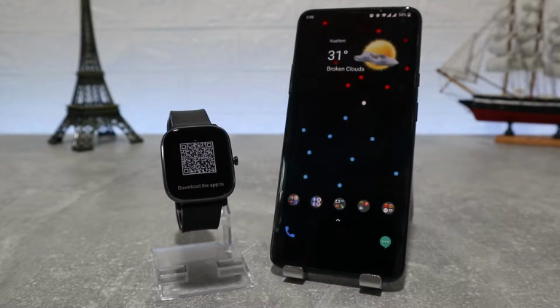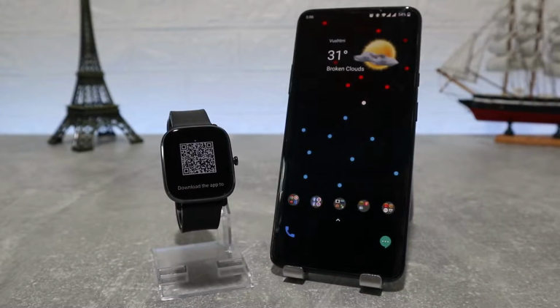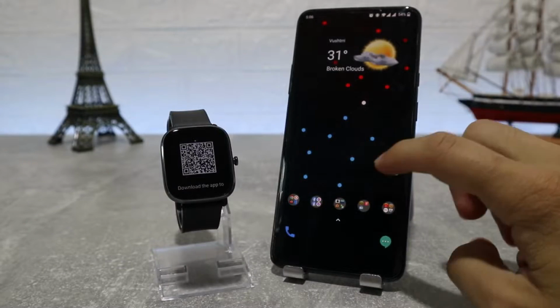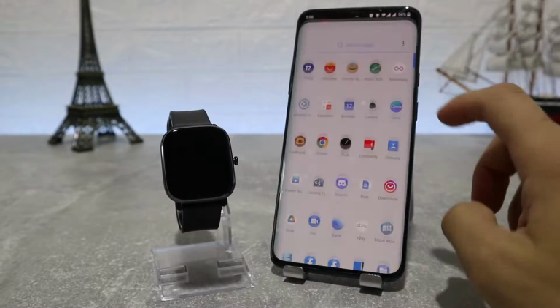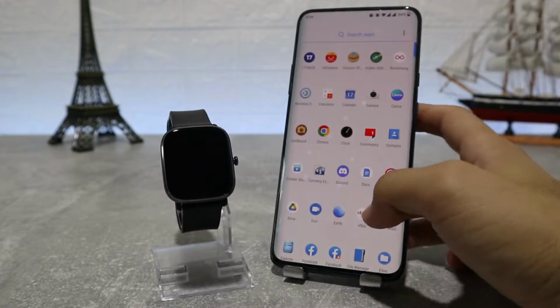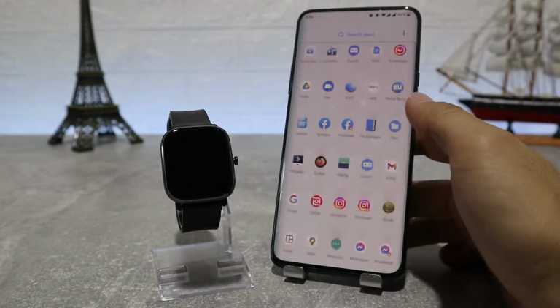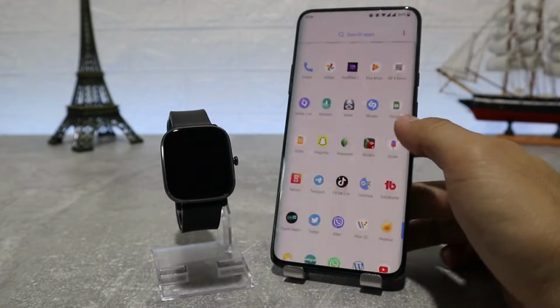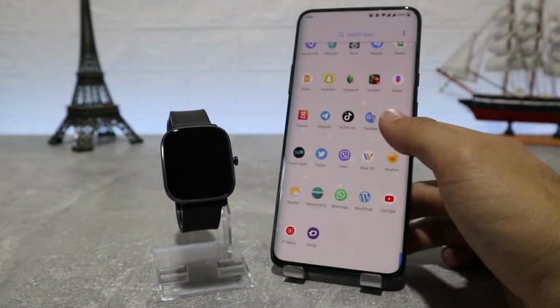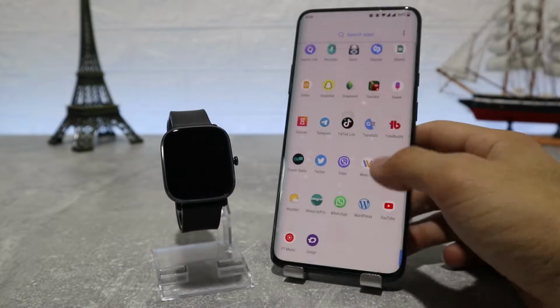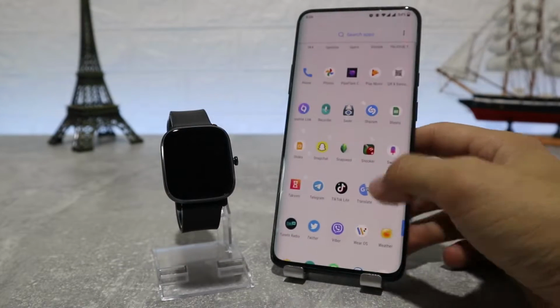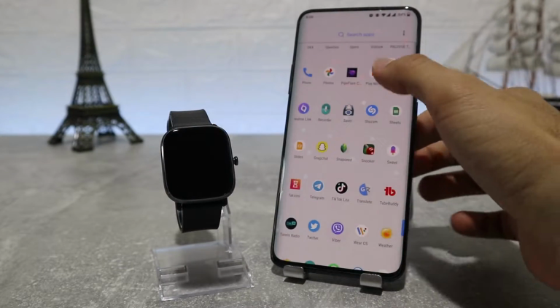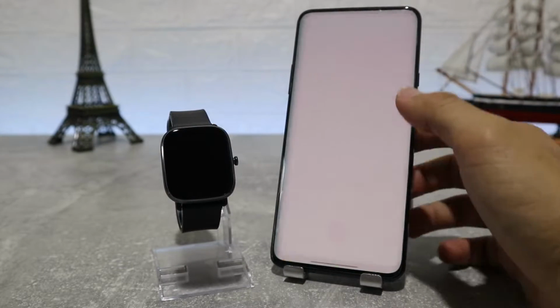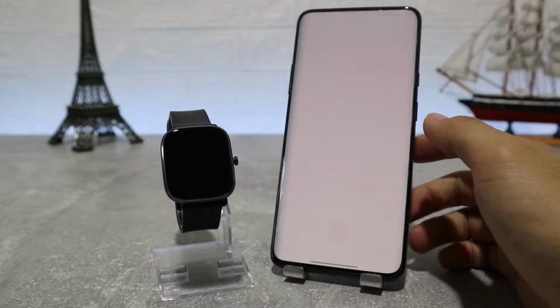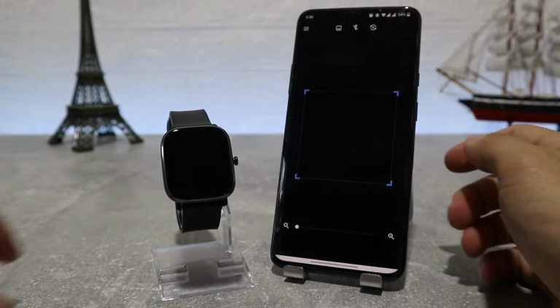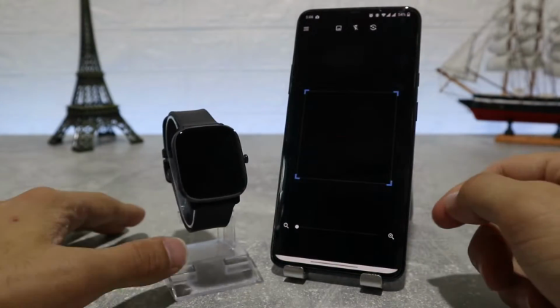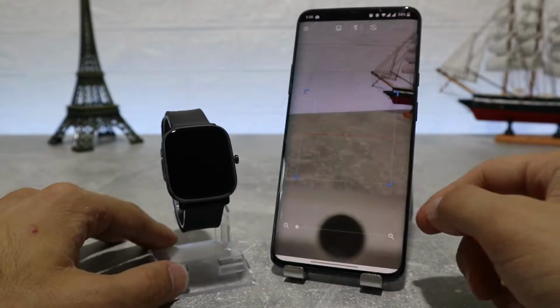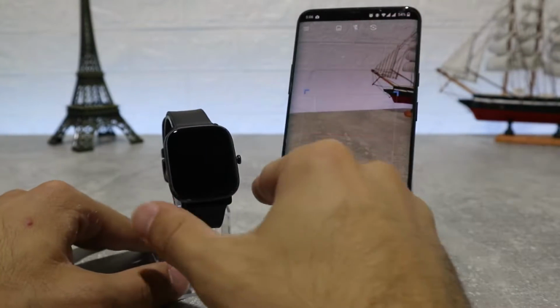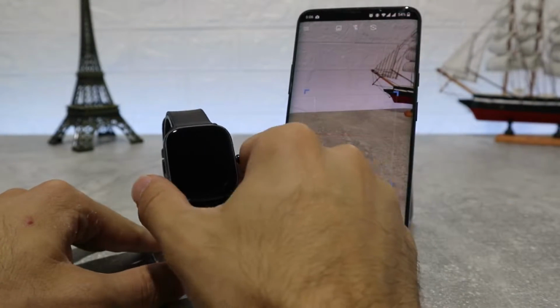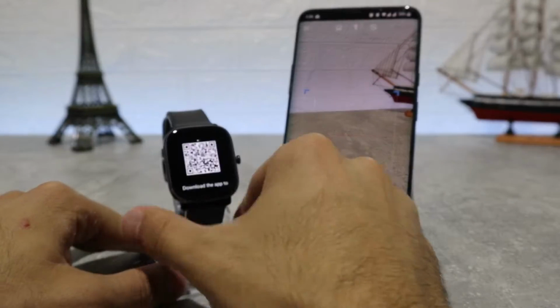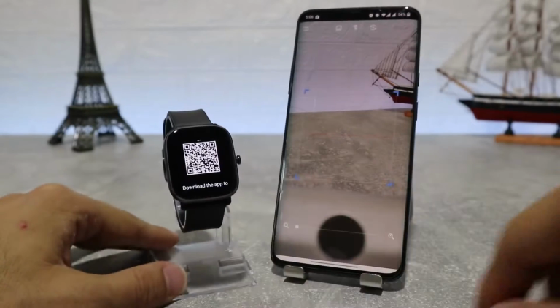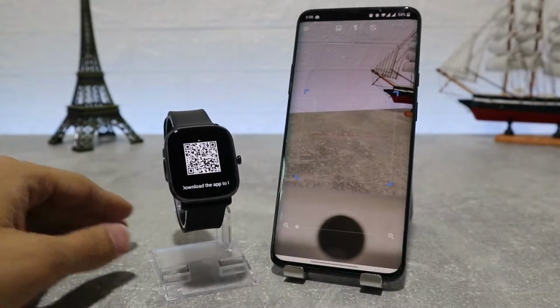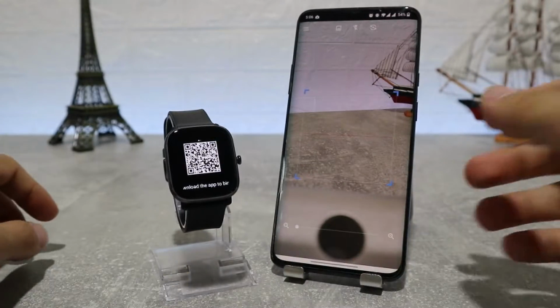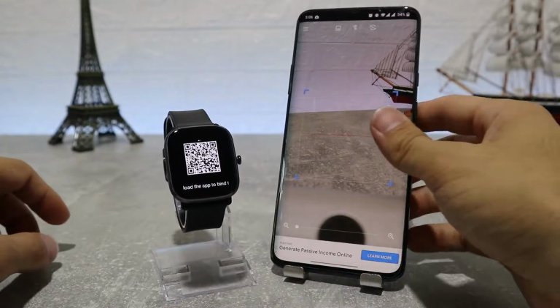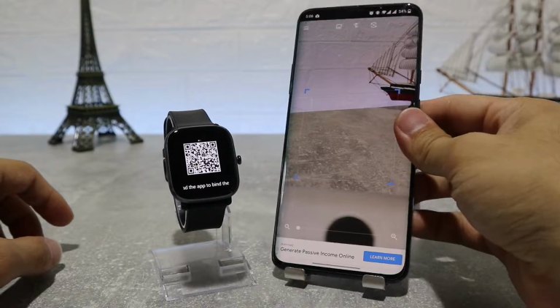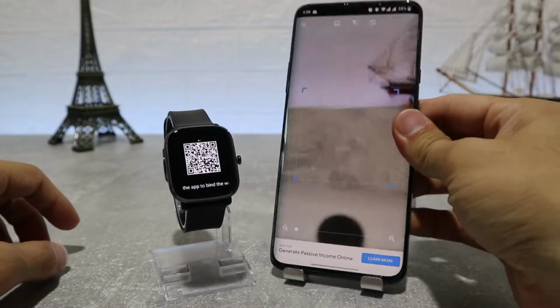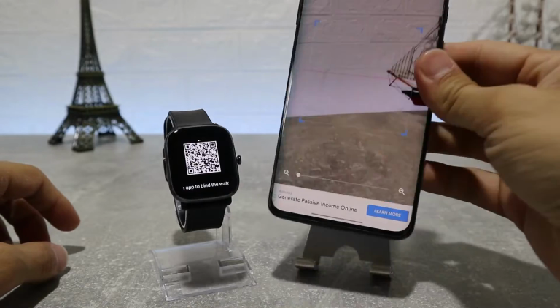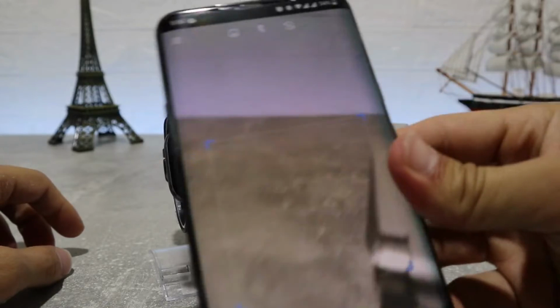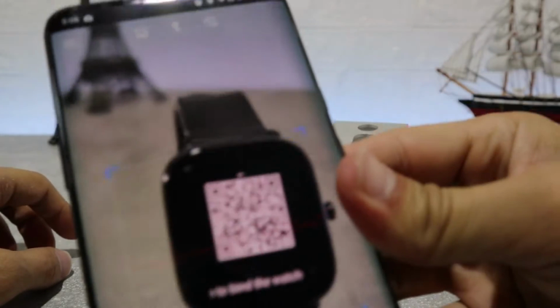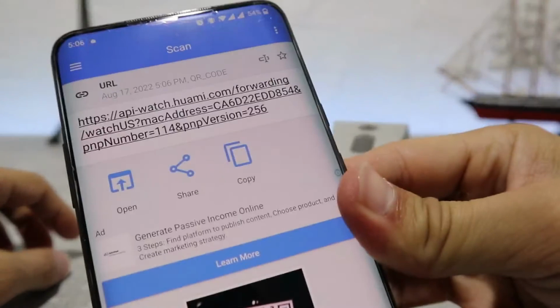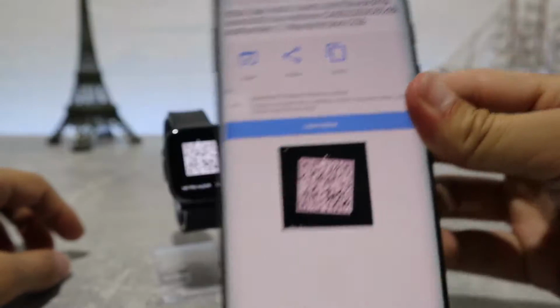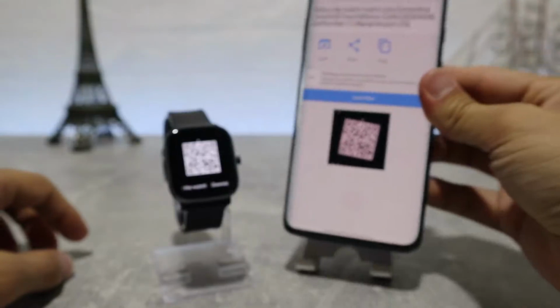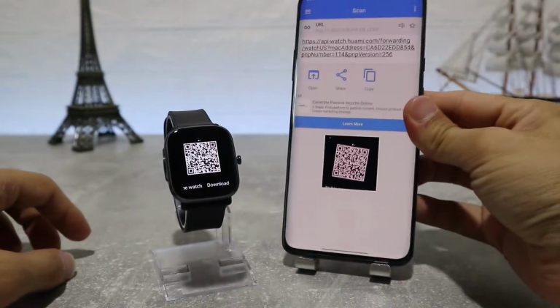So let's begin. Here we have the new Amazfit GTS2 Mini and let's see how to connect it.